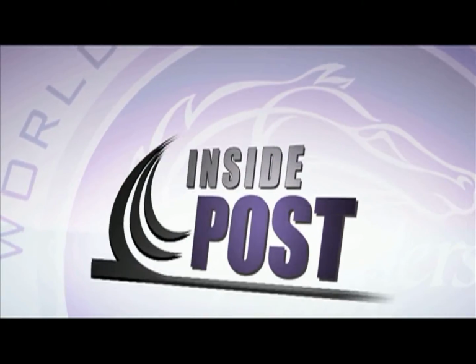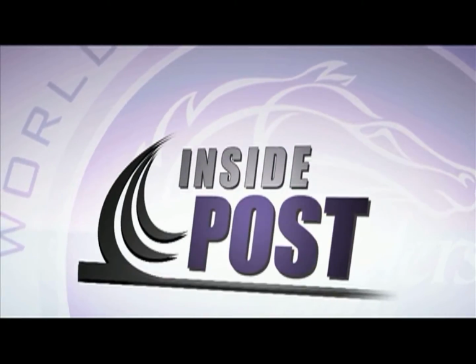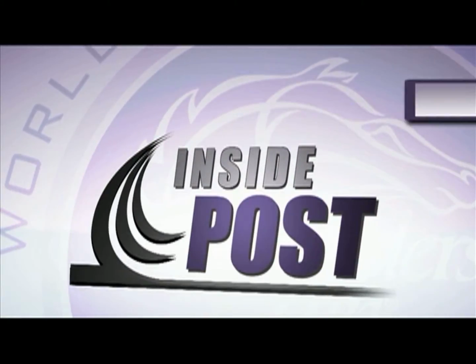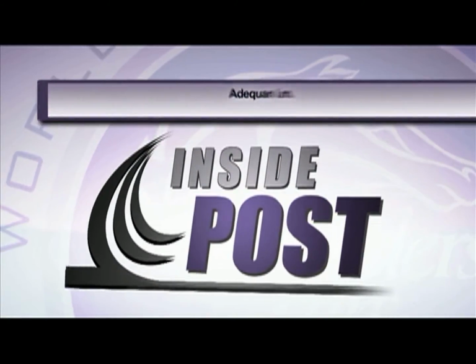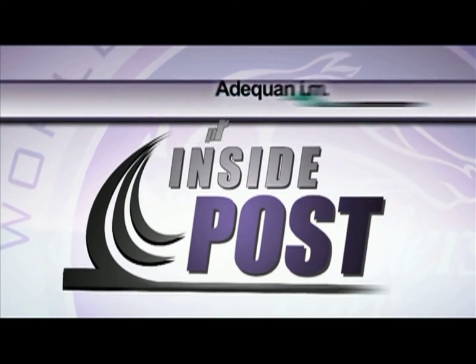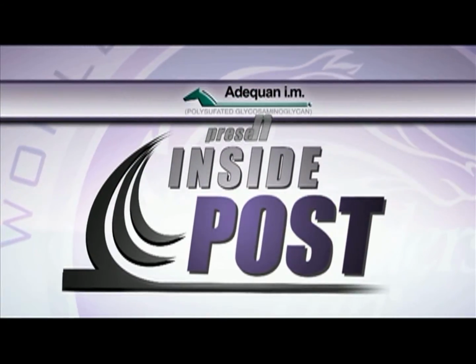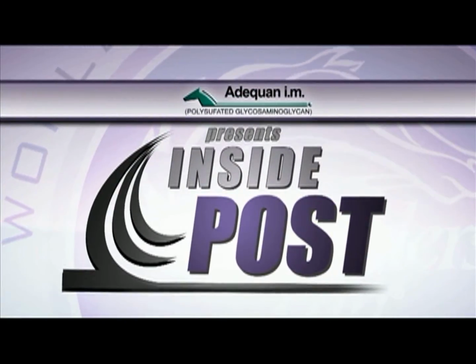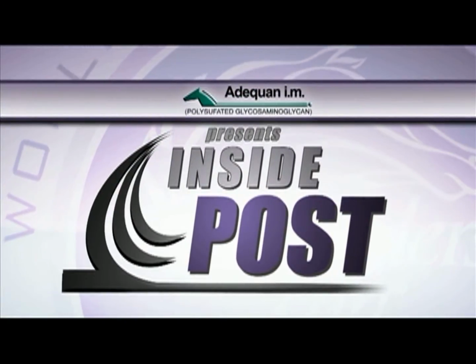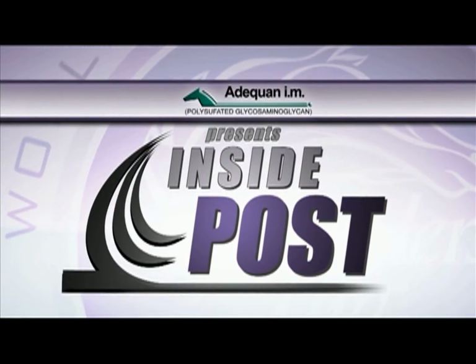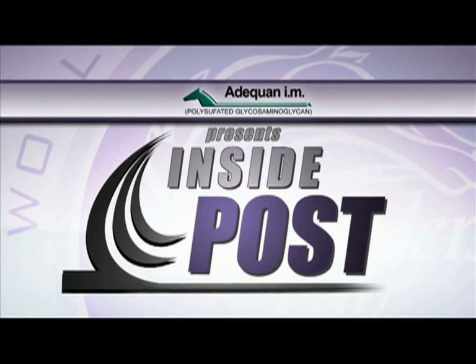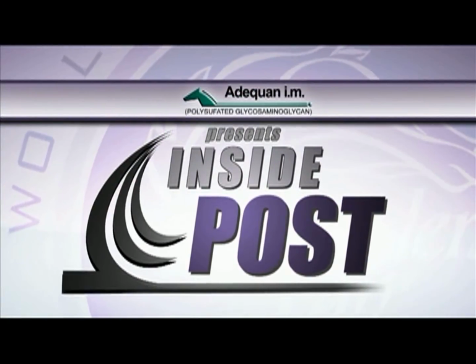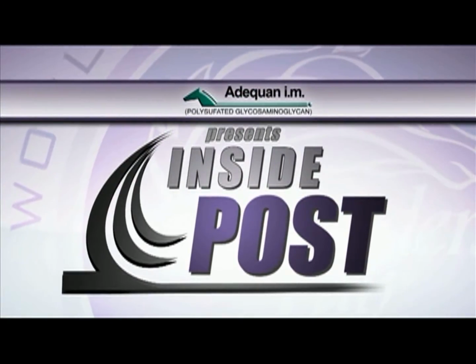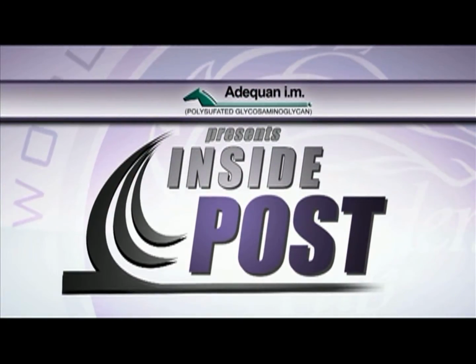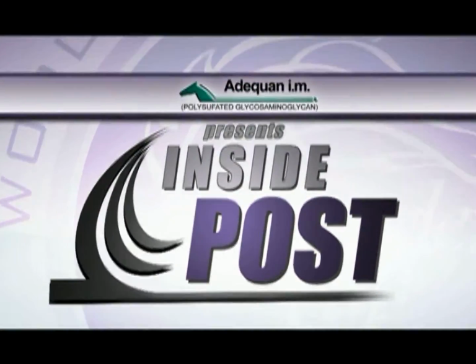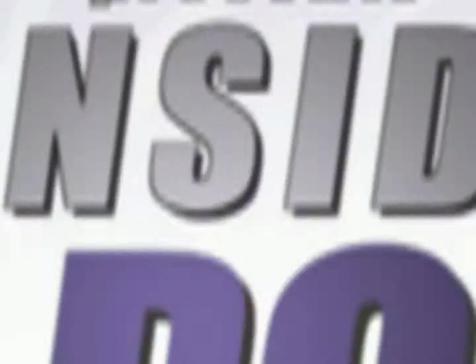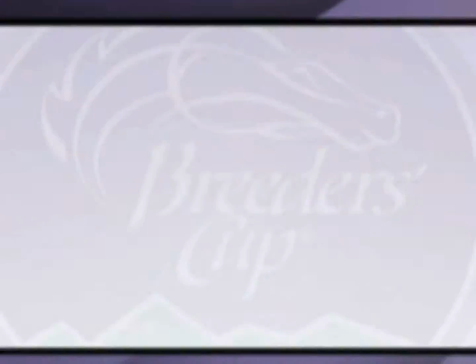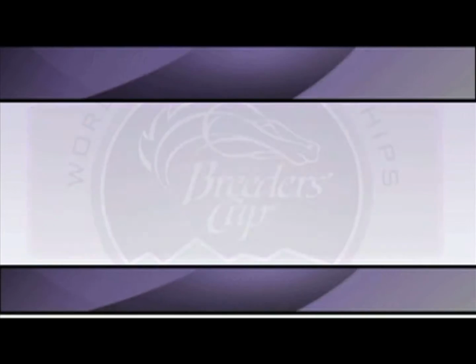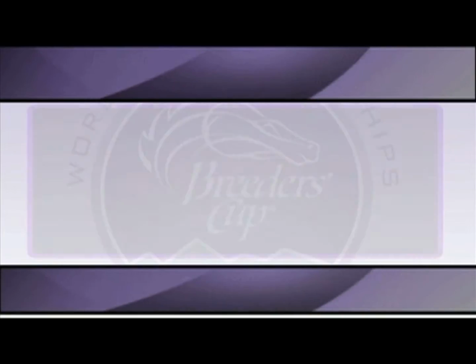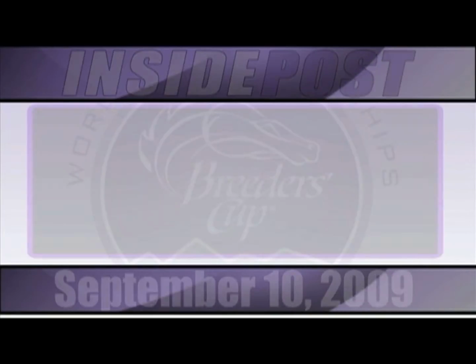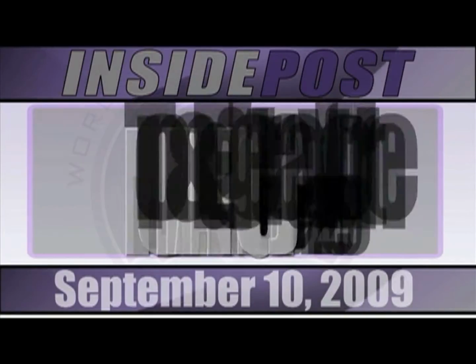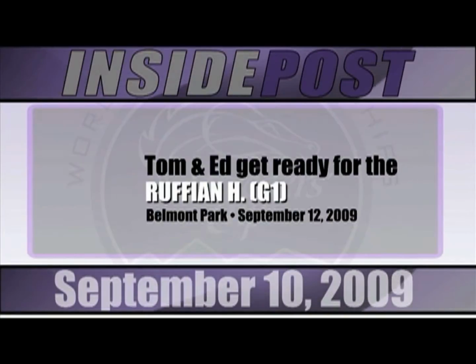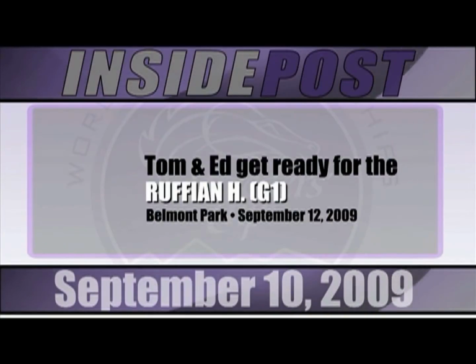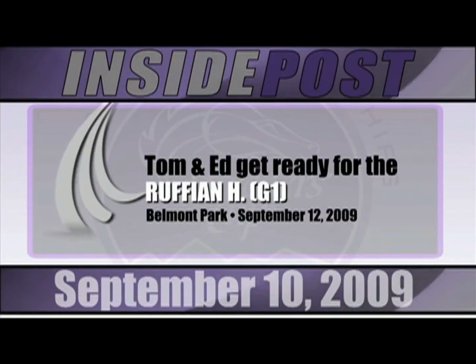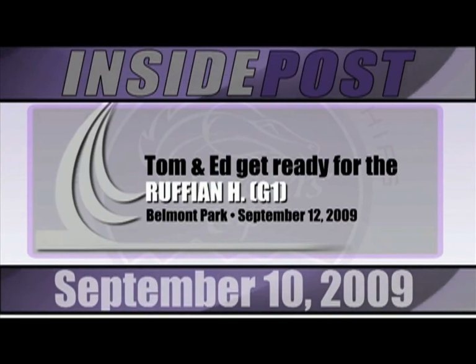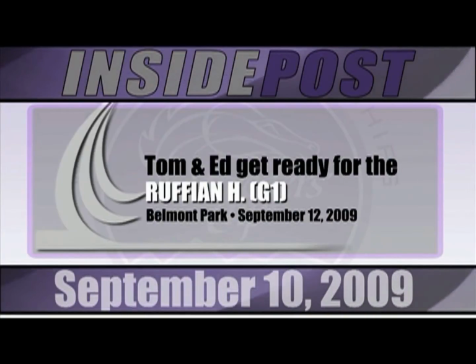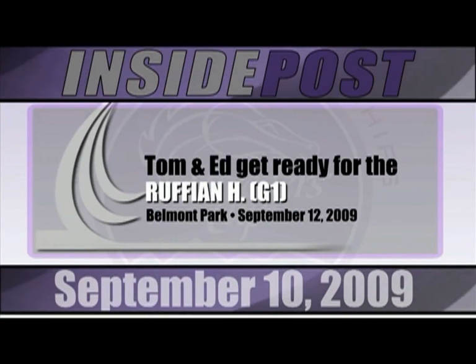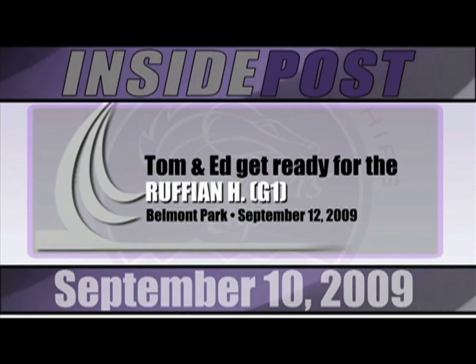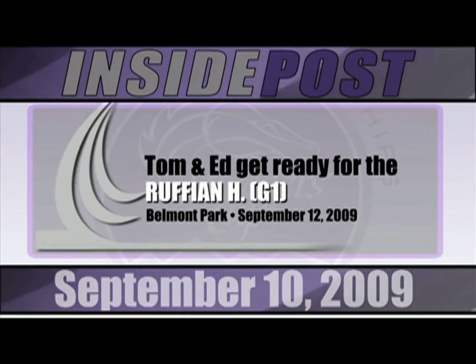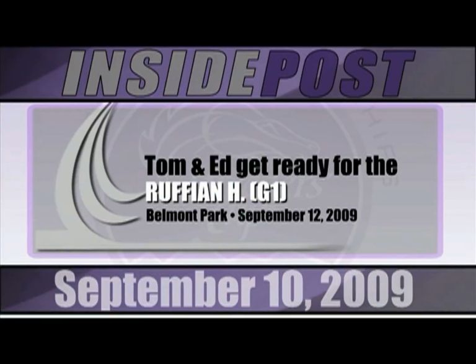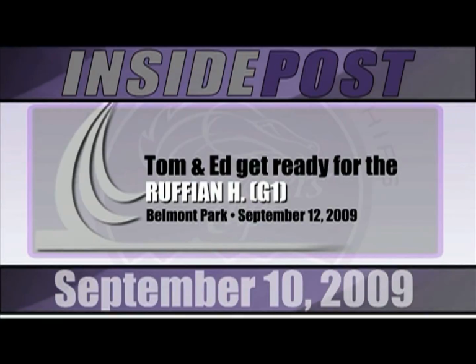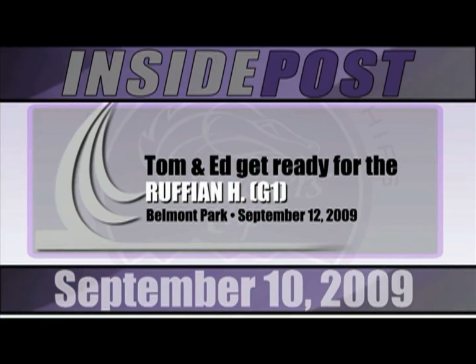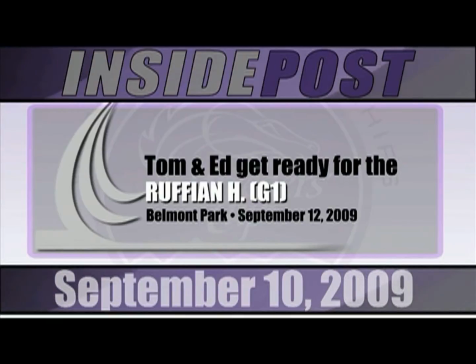Welcome back to Inside Post Challenge, part of the Road to the Breeders' Cup, sponsored by Adiquan.